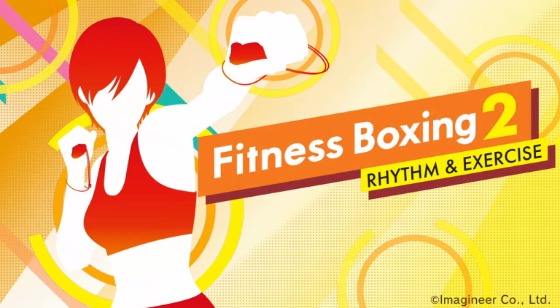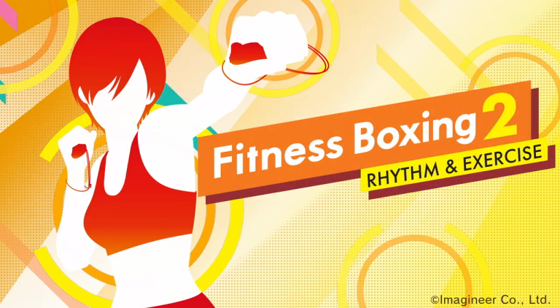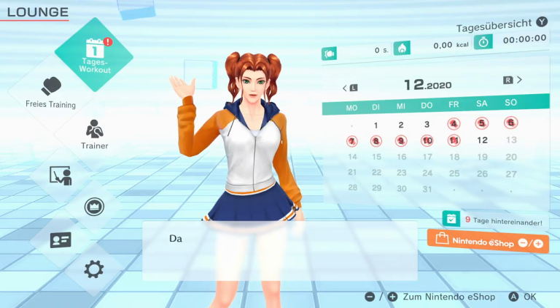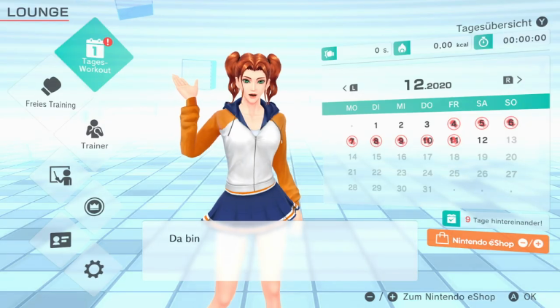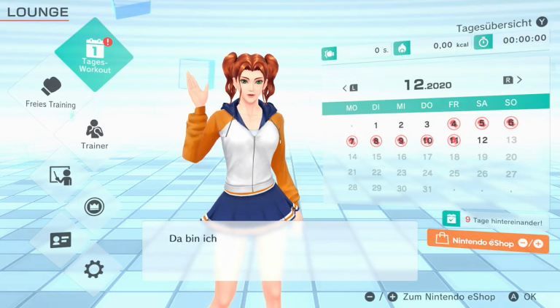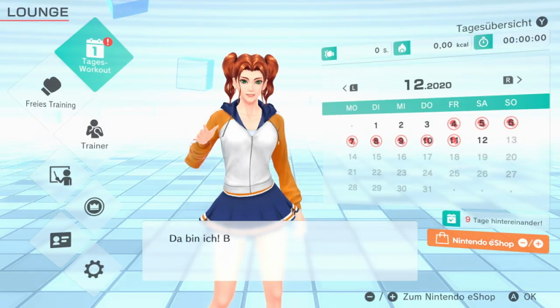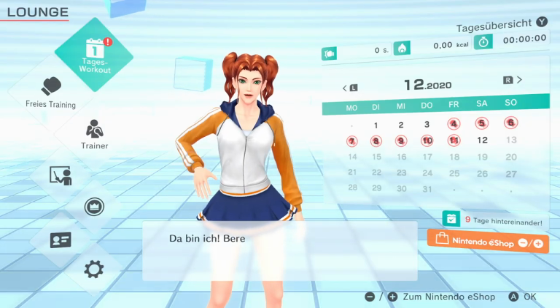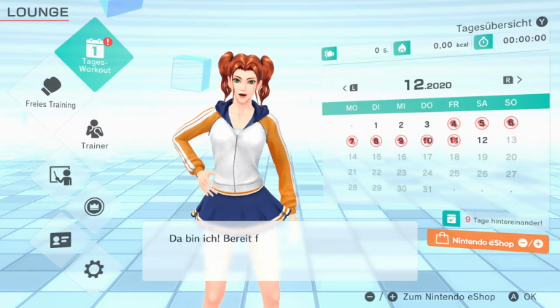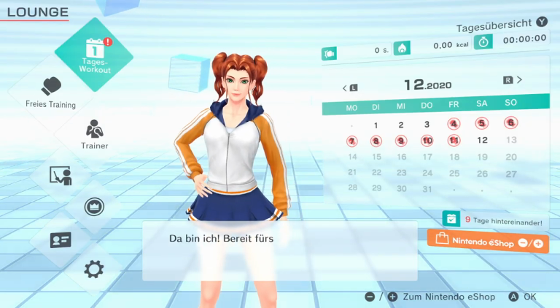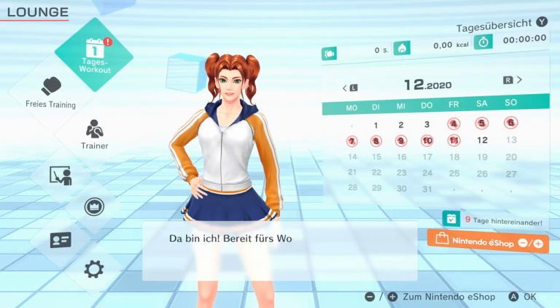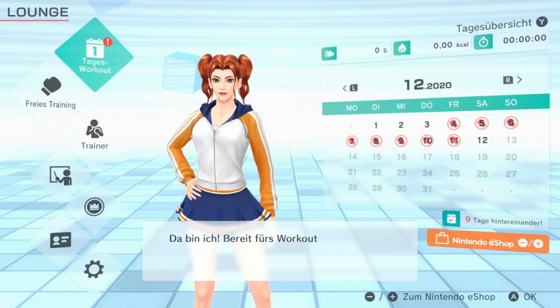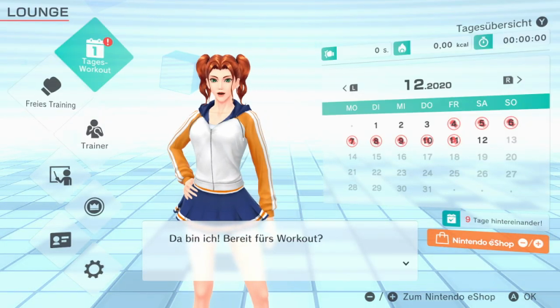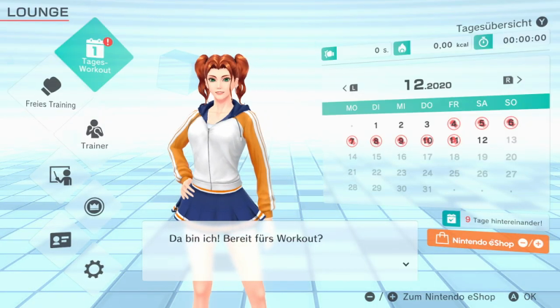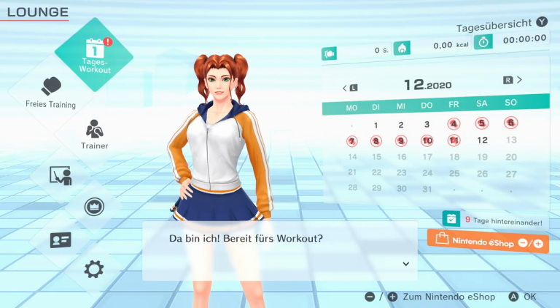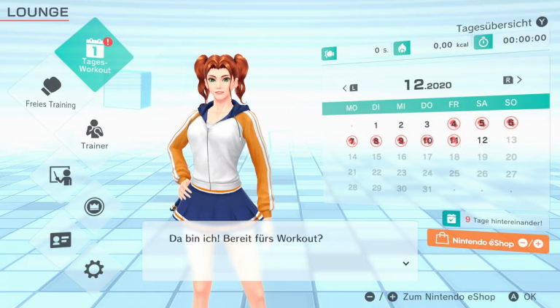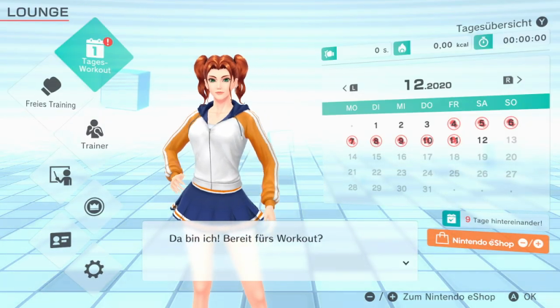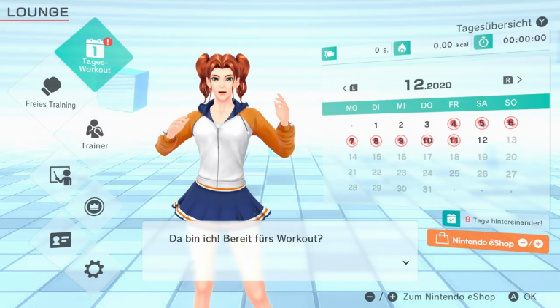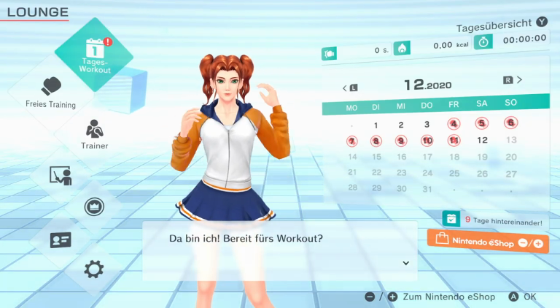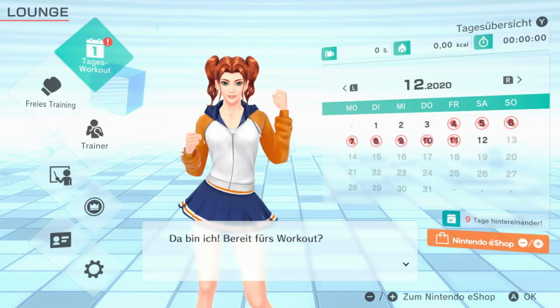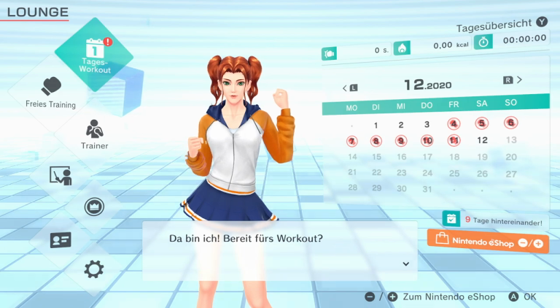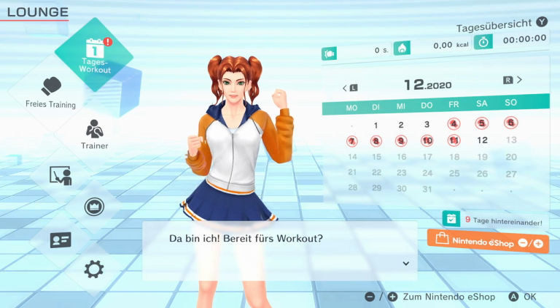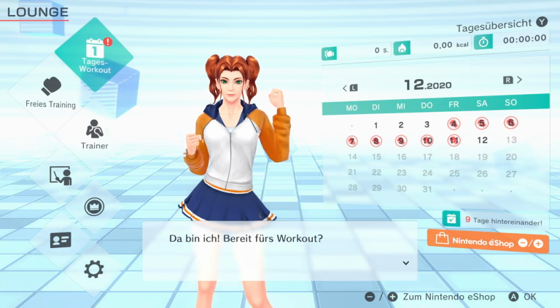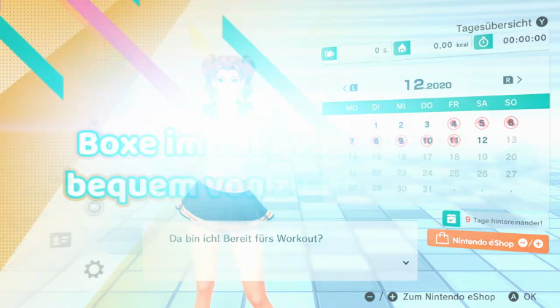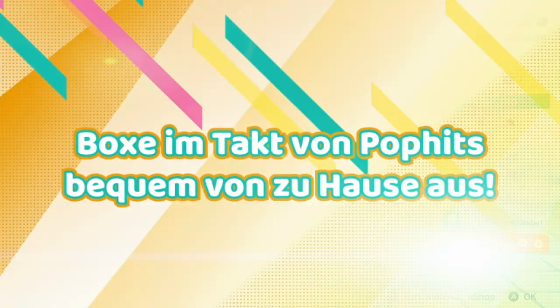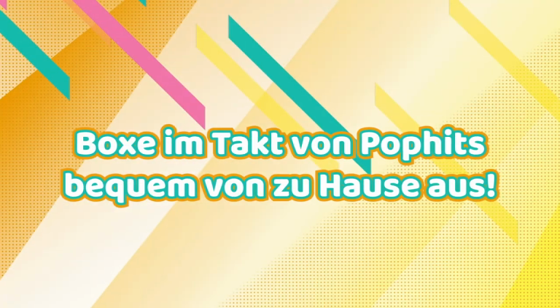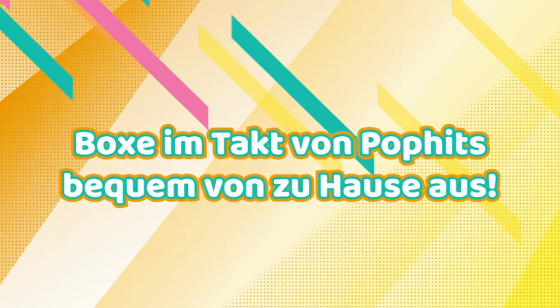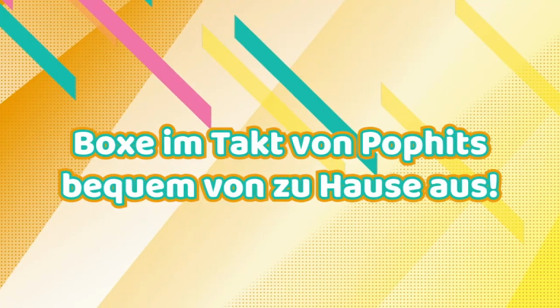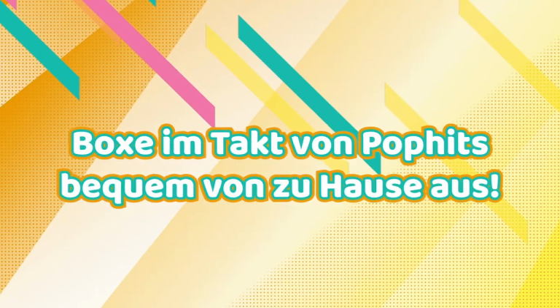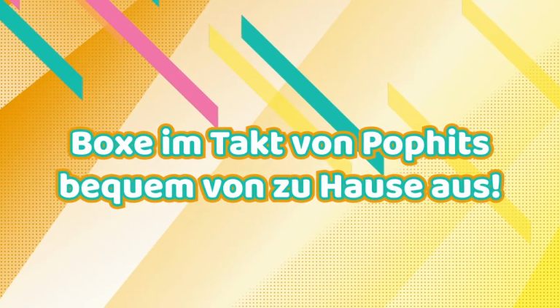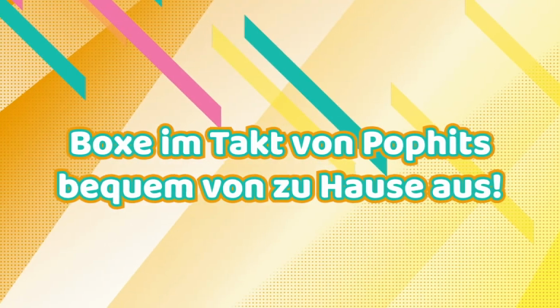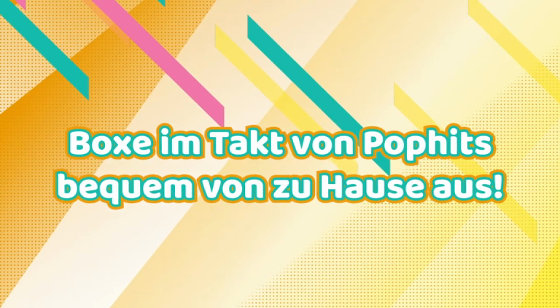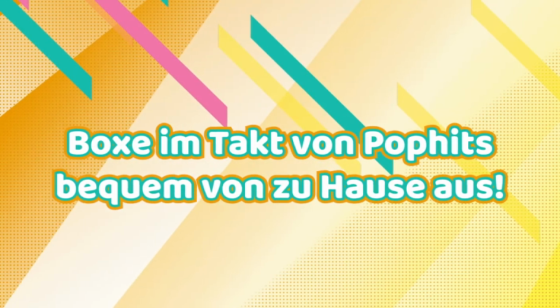Hey, I'm here now! You ready to kick off this workout? Let's go!